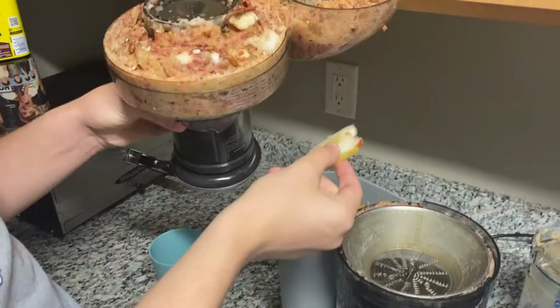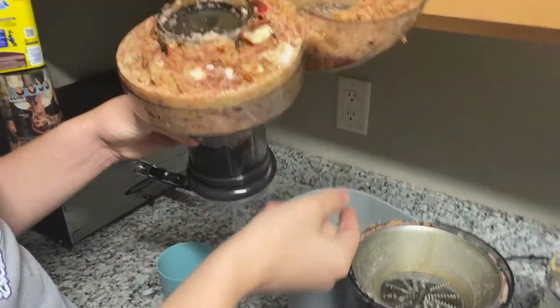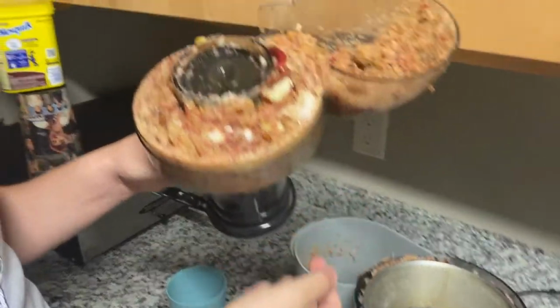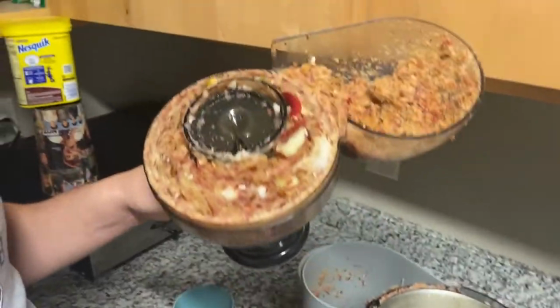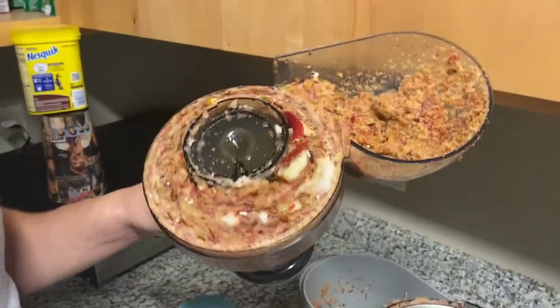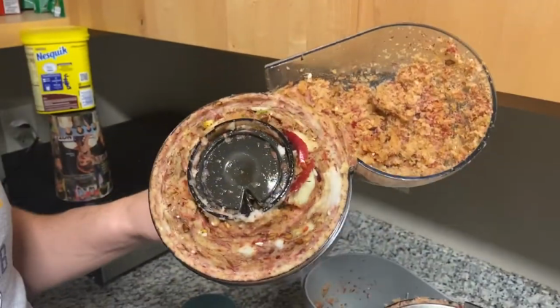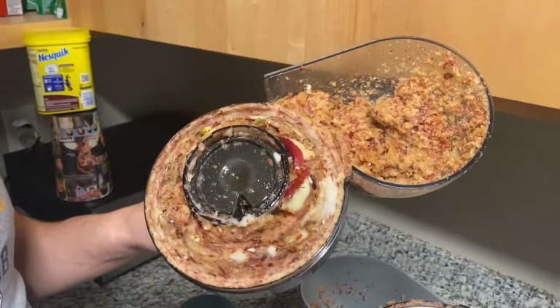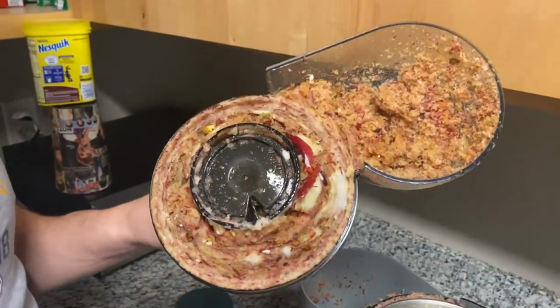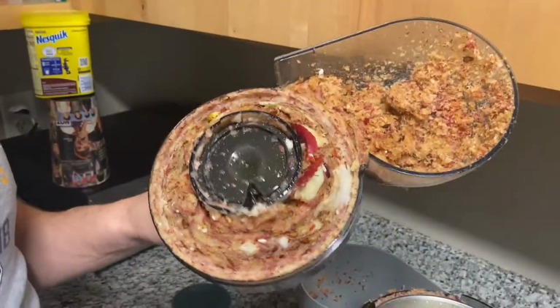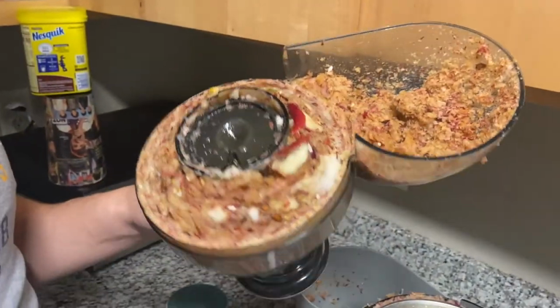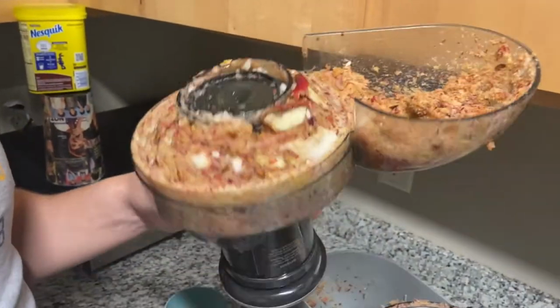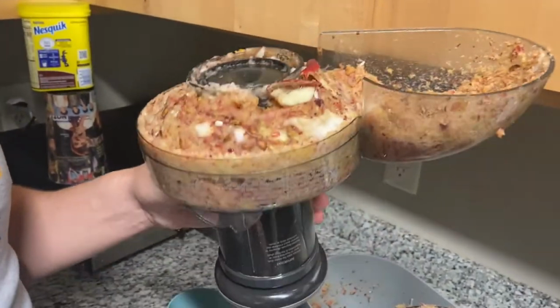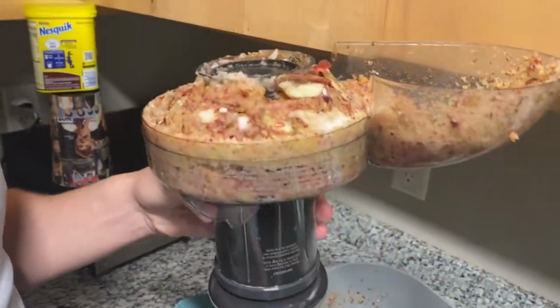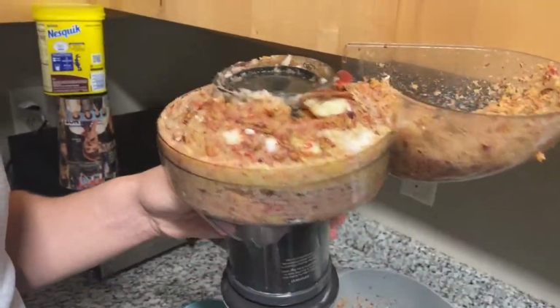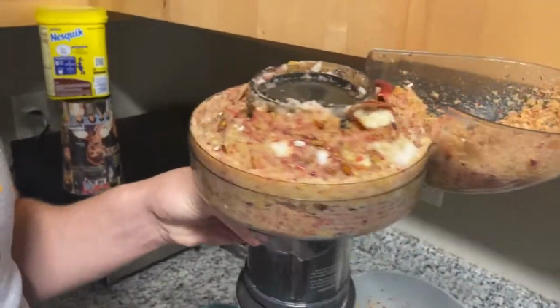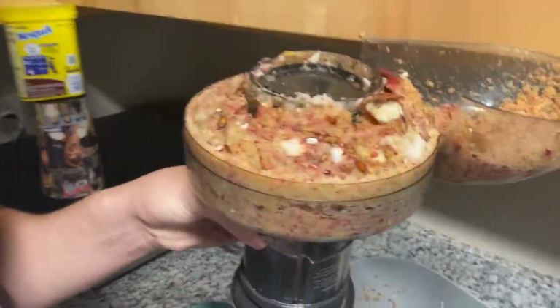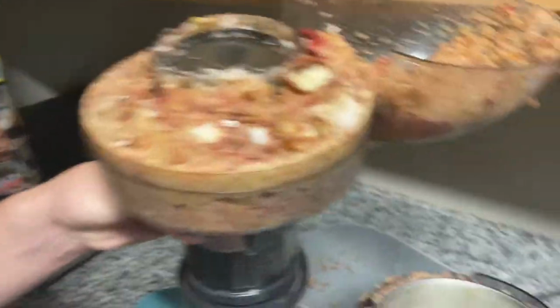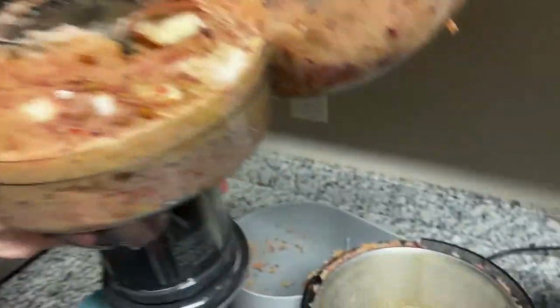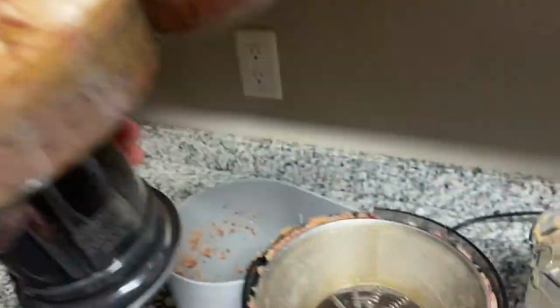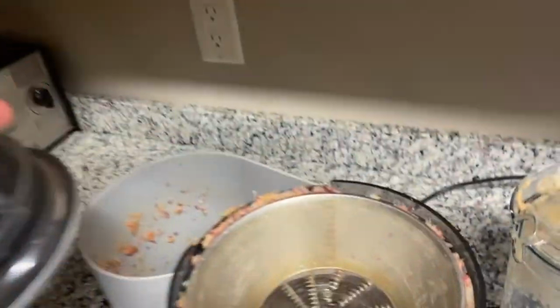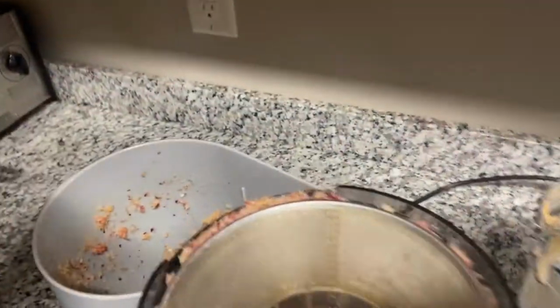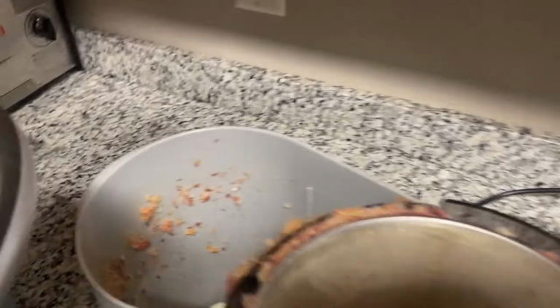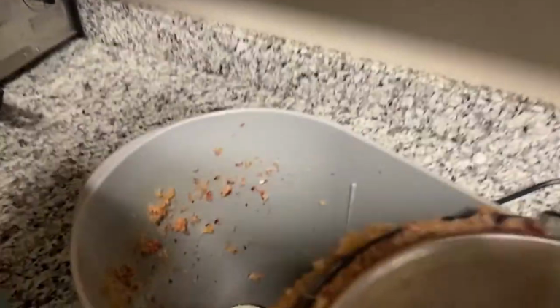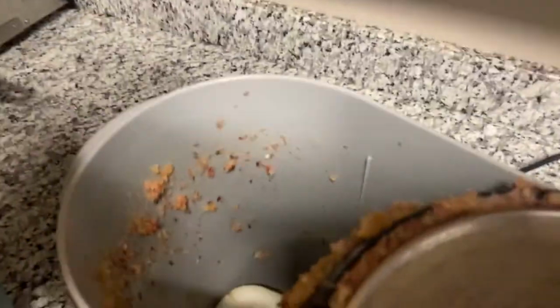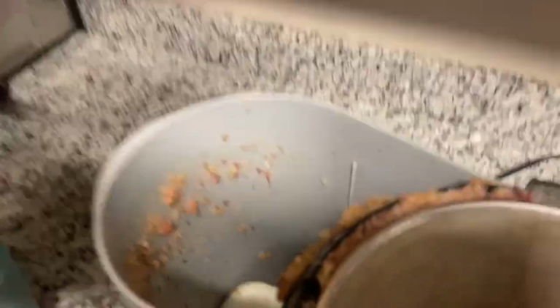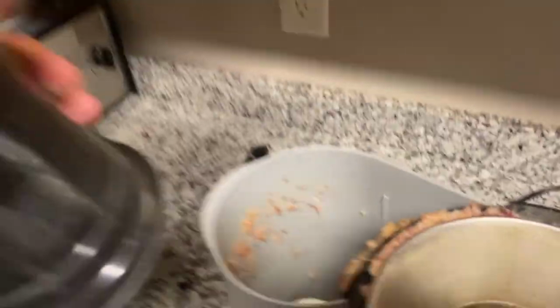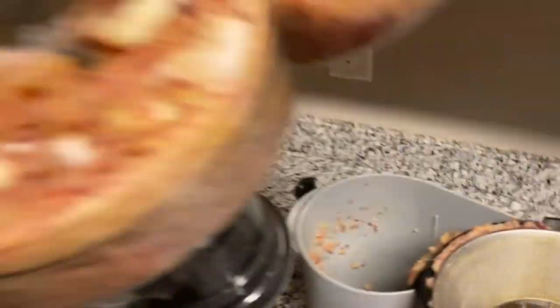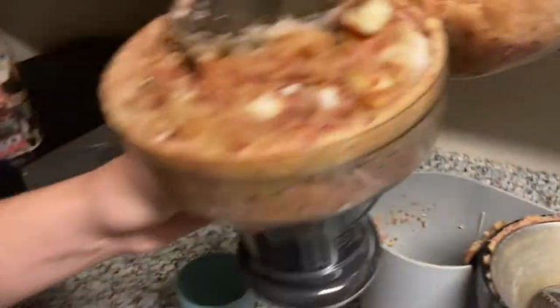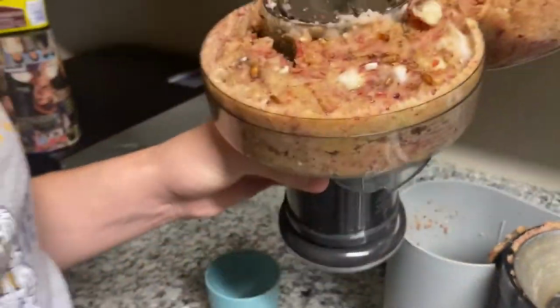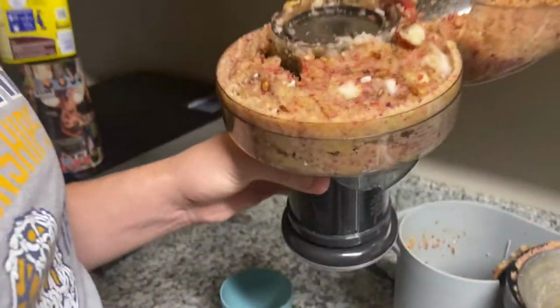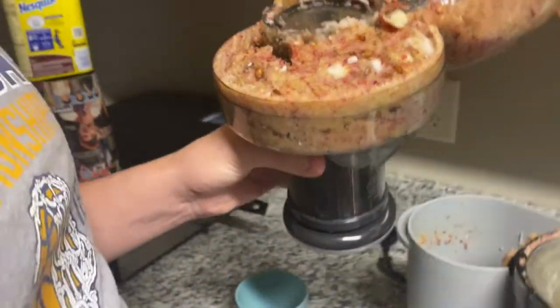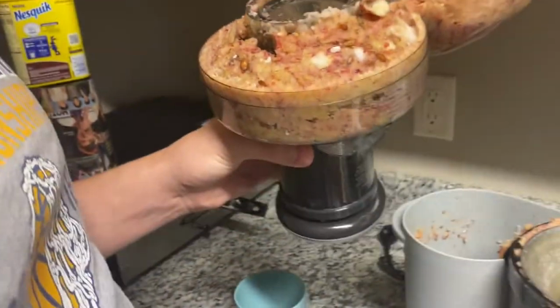We're cleaning it out — look at all the apple in there. Don't know if we were supposed to clean it halfway through, but we probably were.